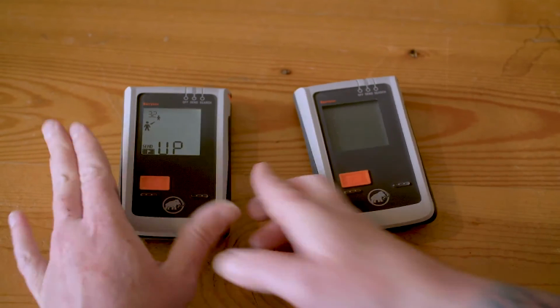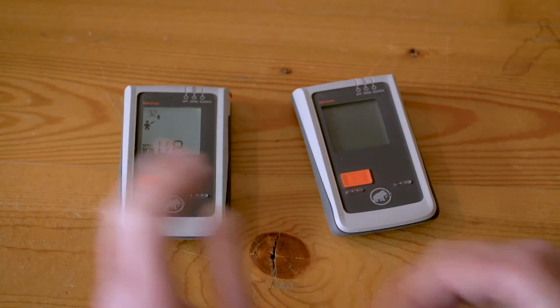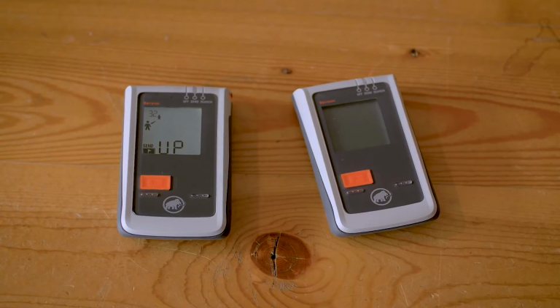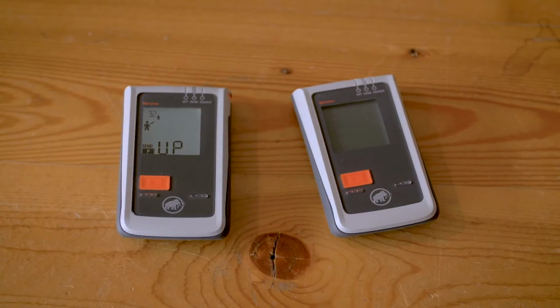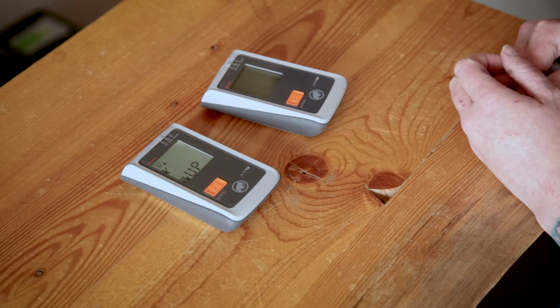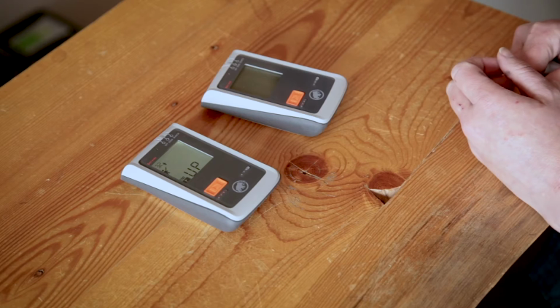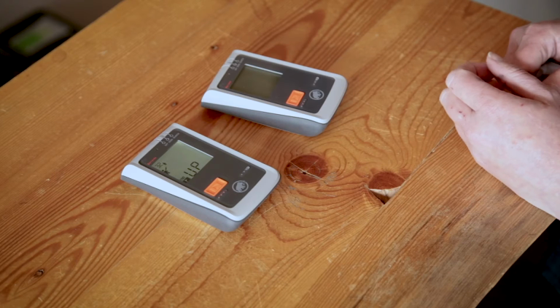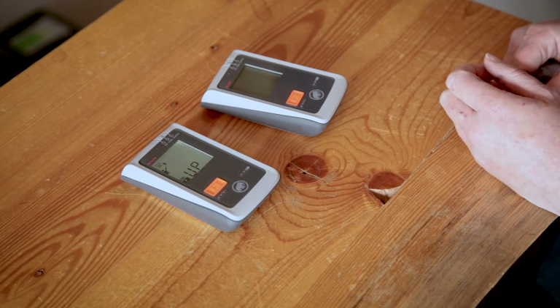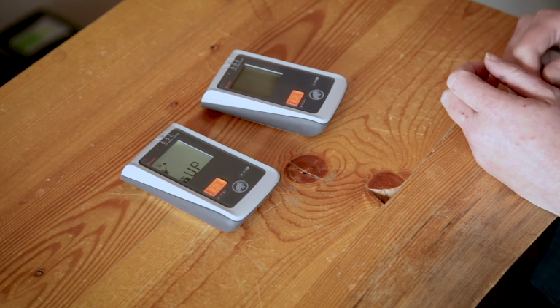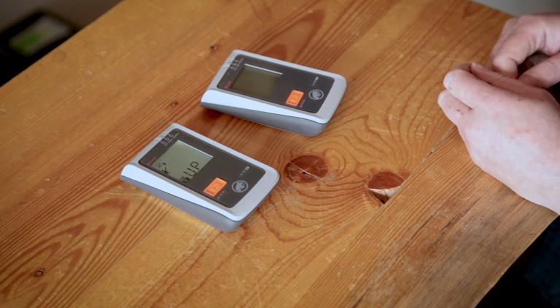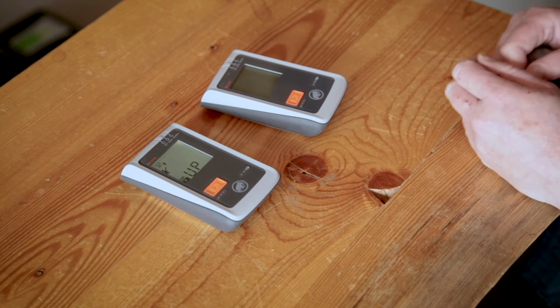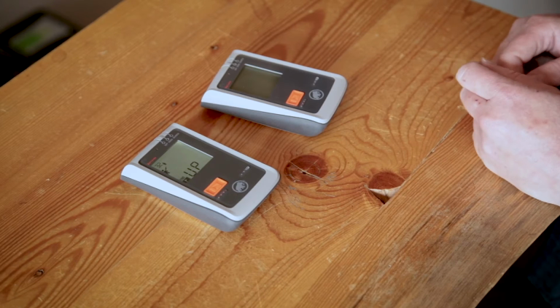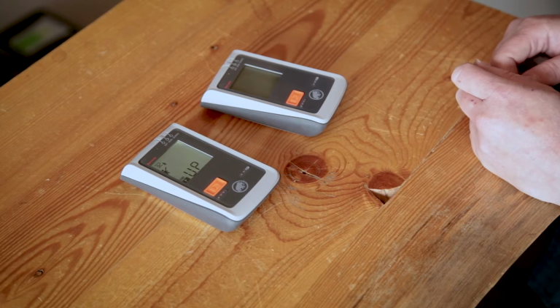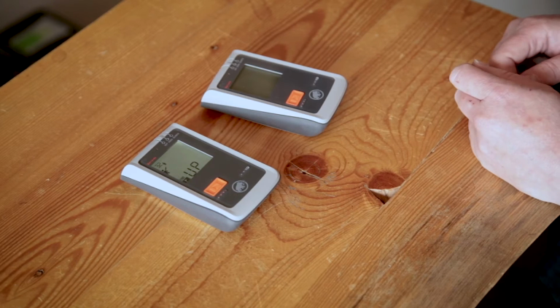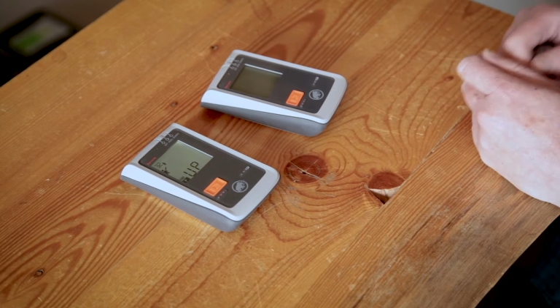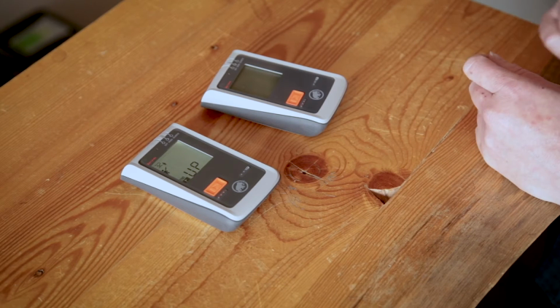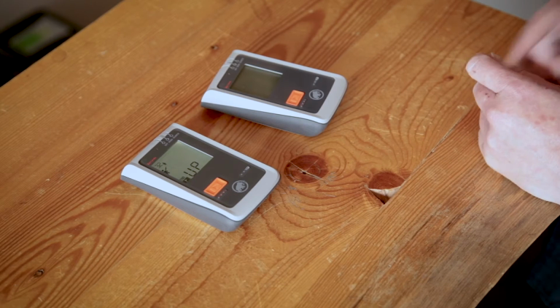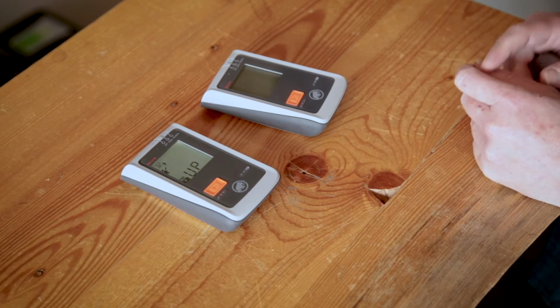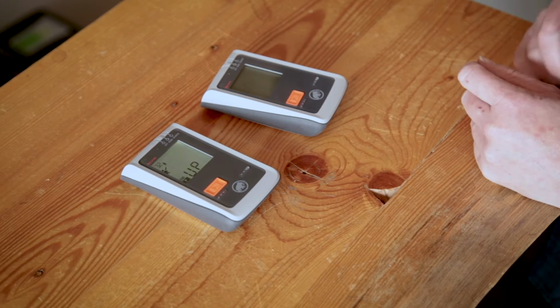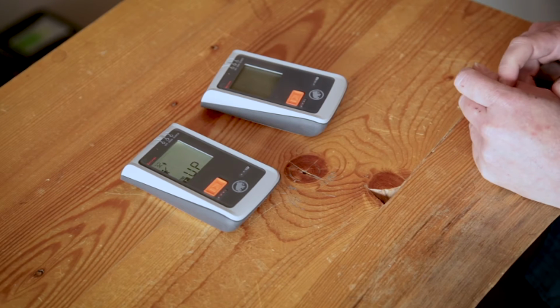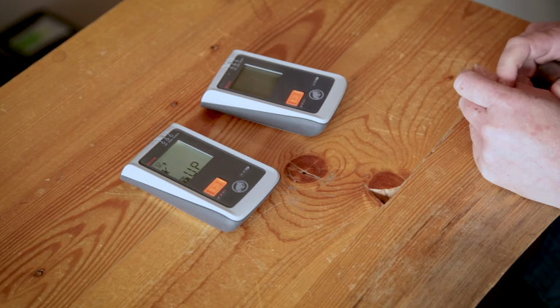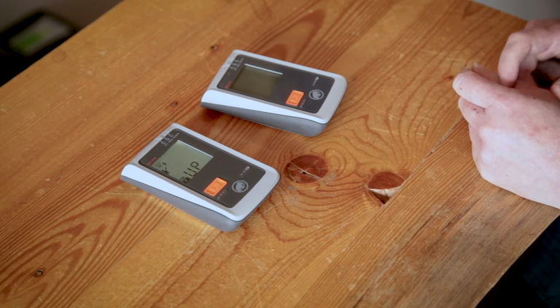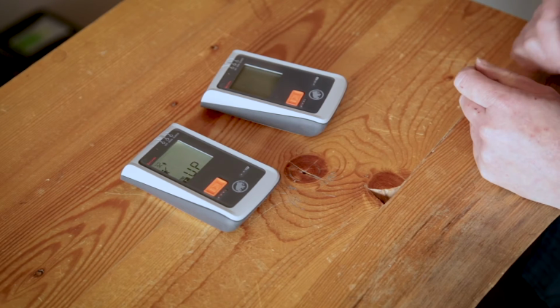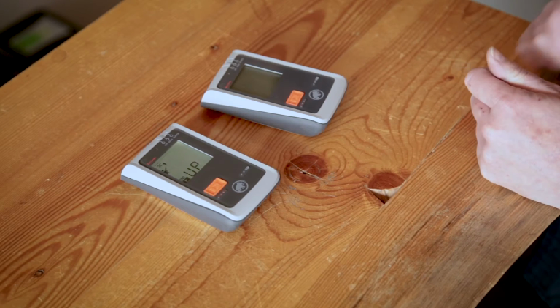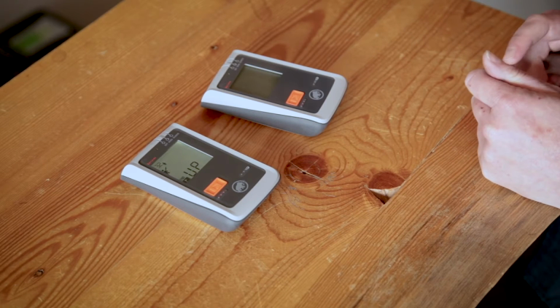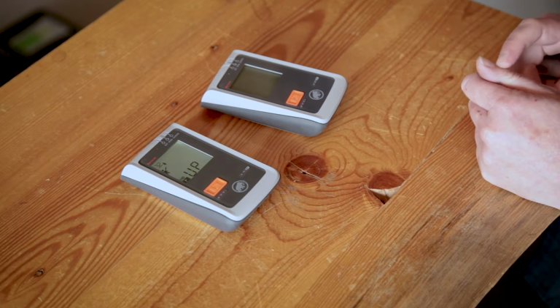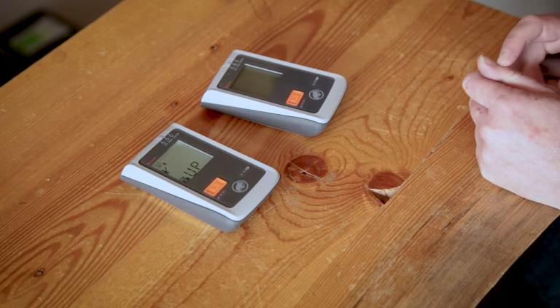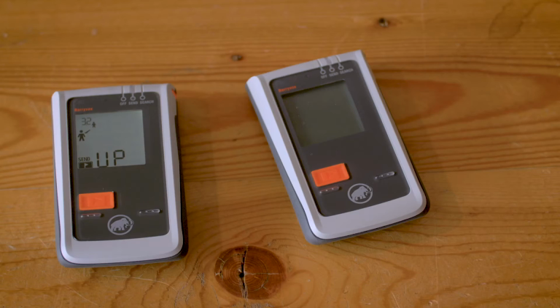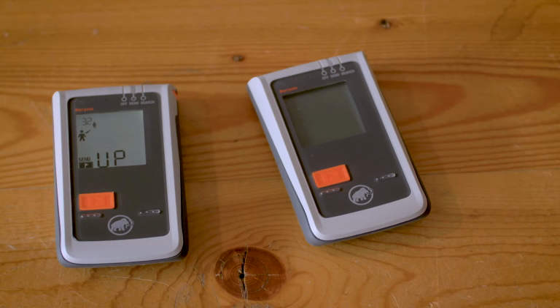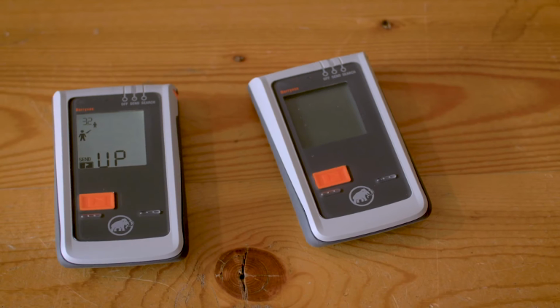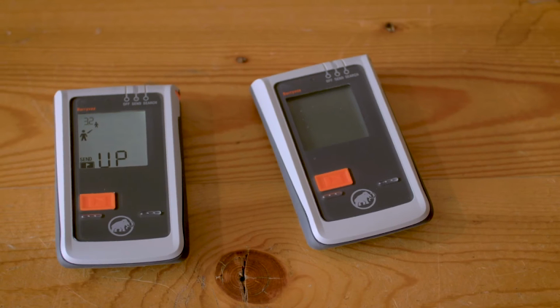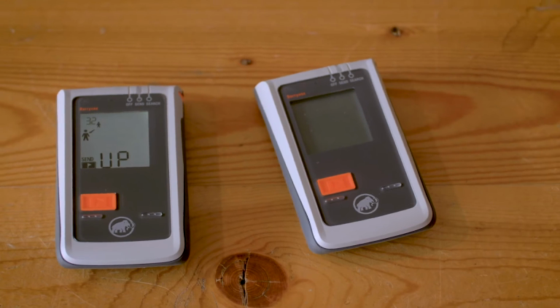Do the same thing with the second transceiver — switch it to send while pressing the flag button.